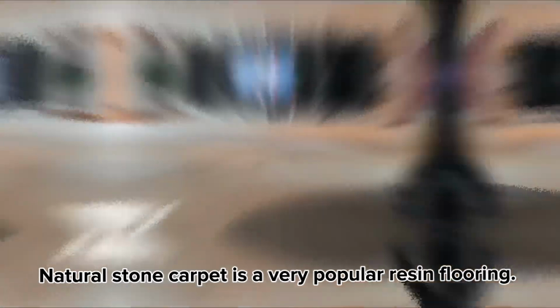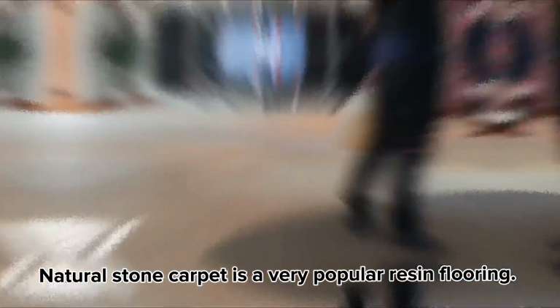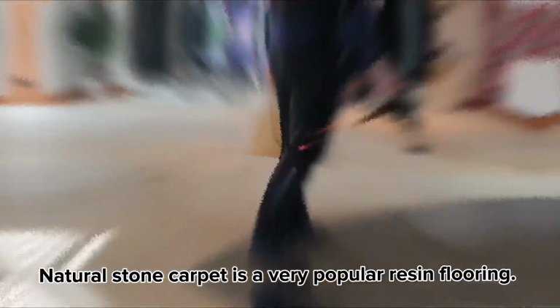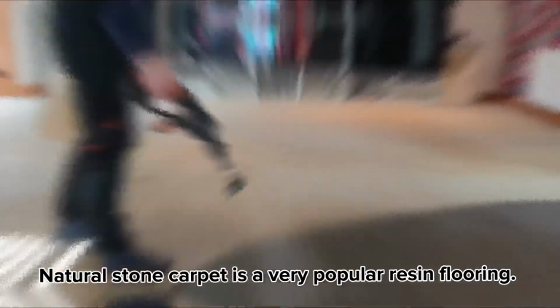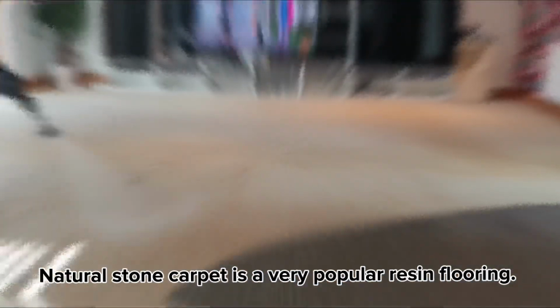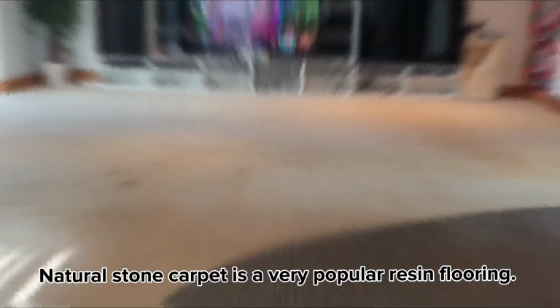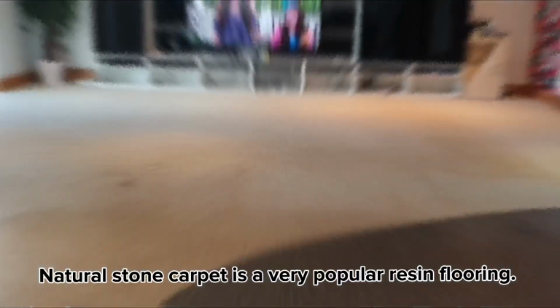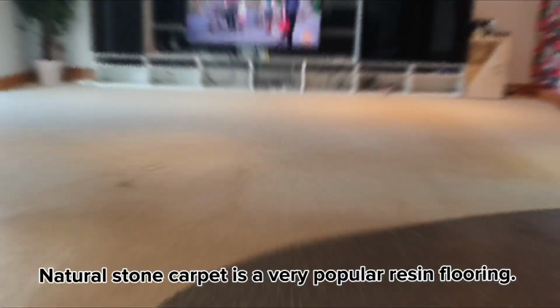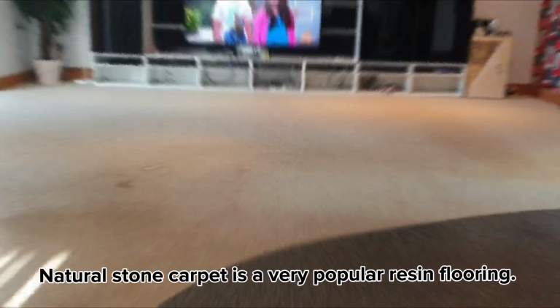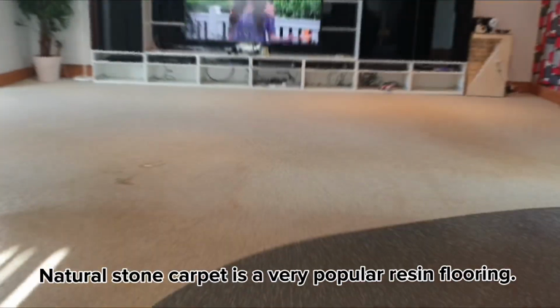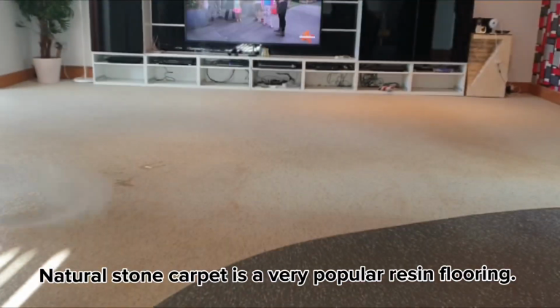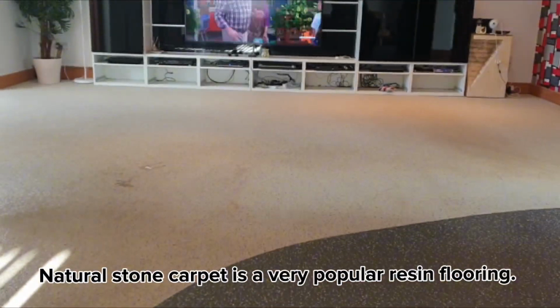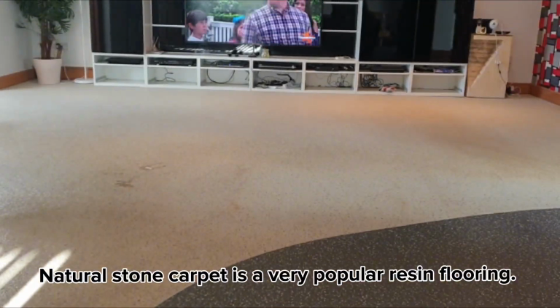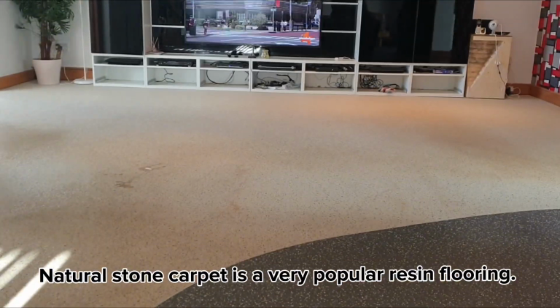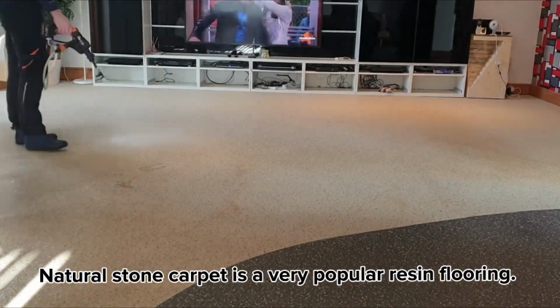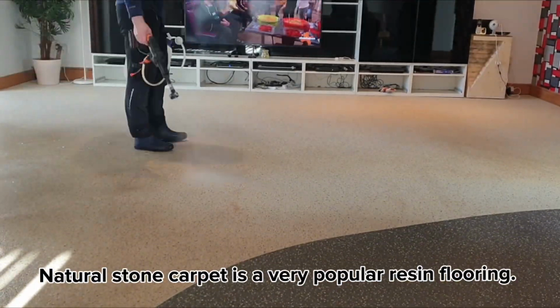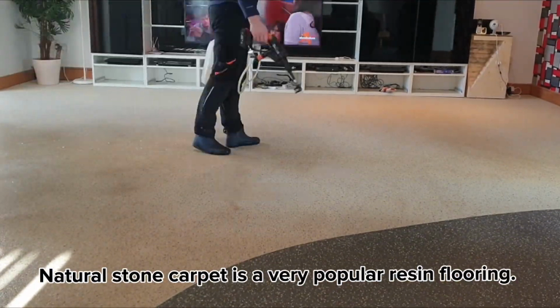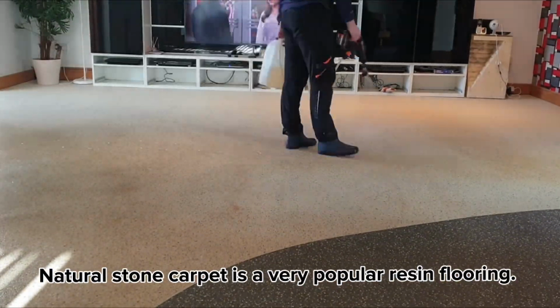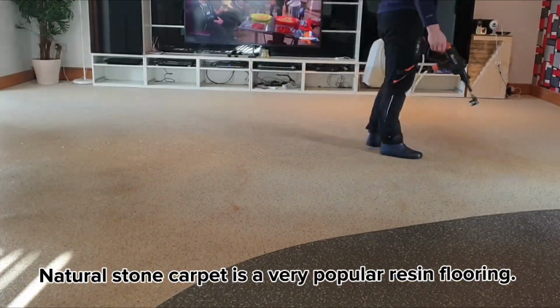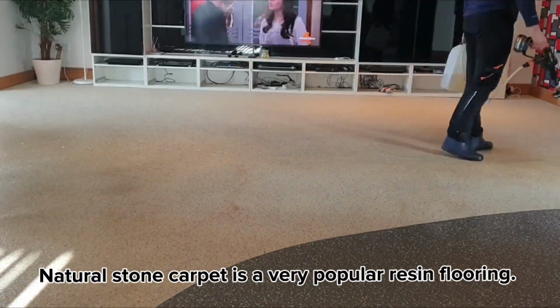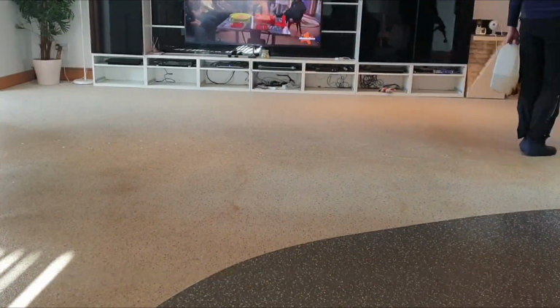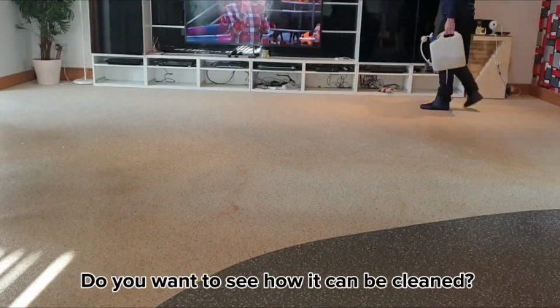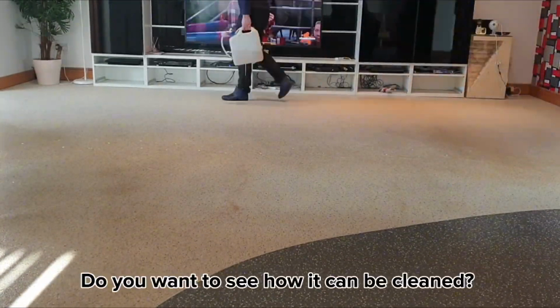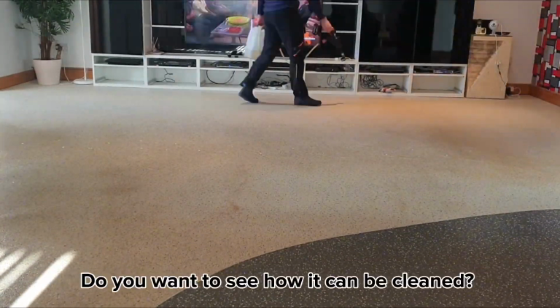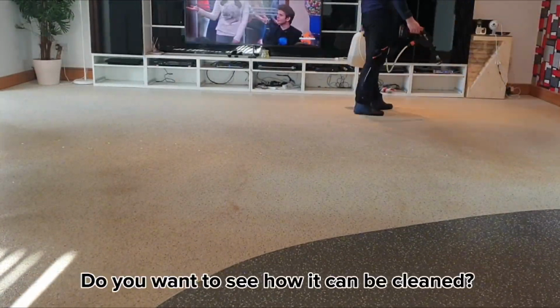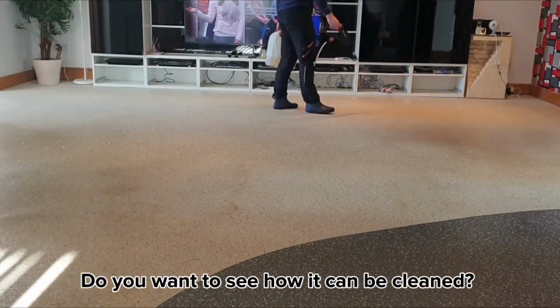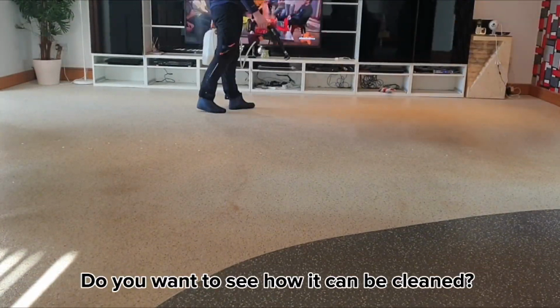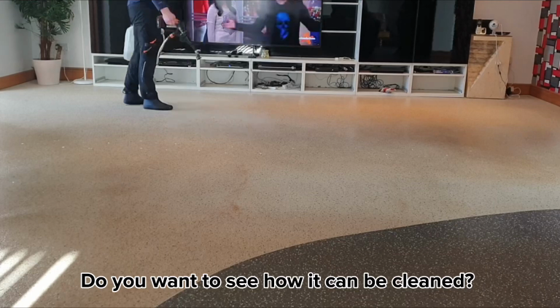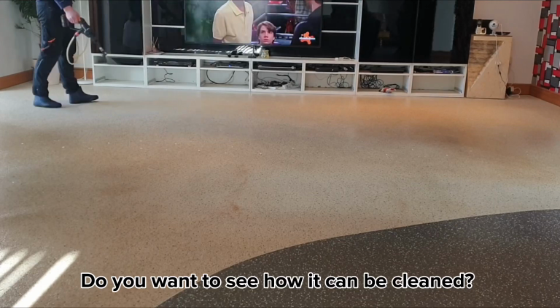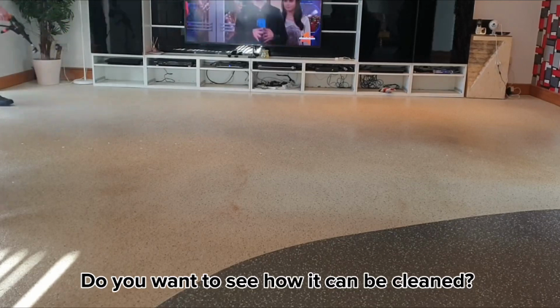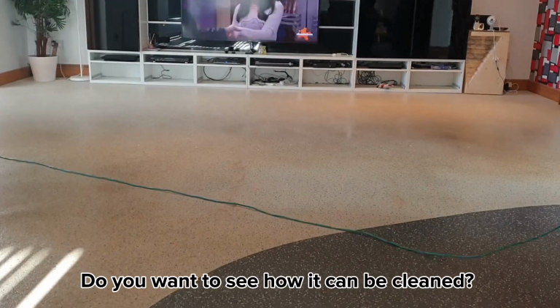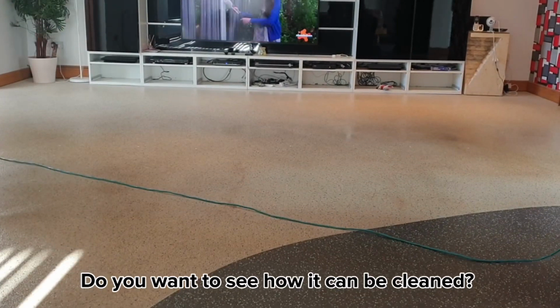Natural stone carpet is a very popular resin flooring. Do you want to see how it can be cleaned?